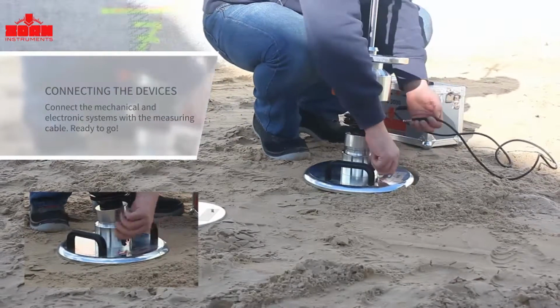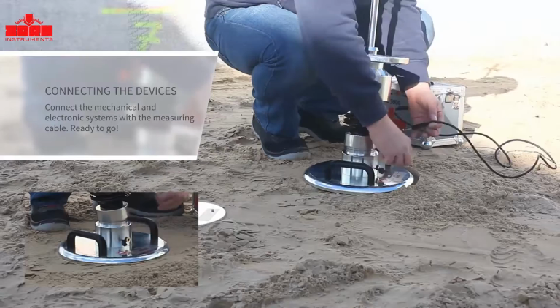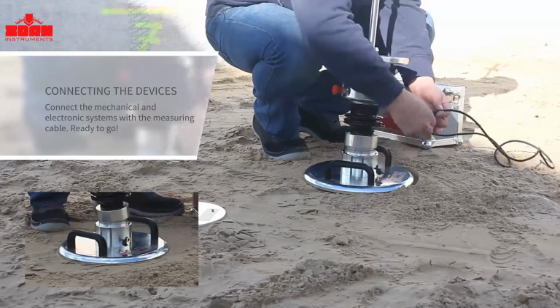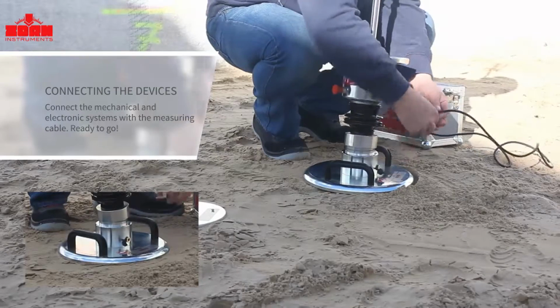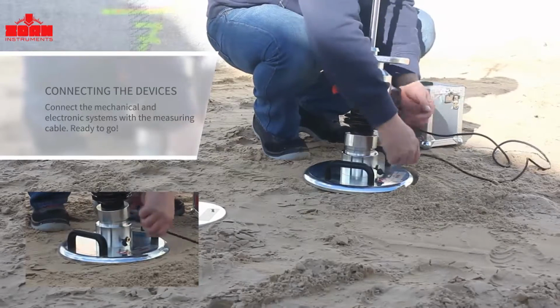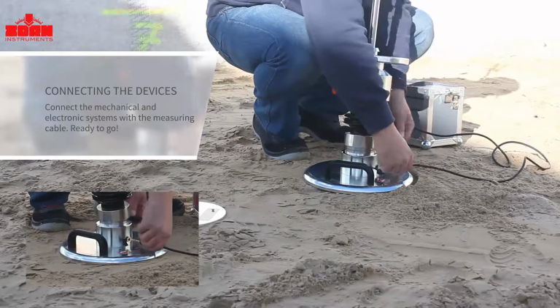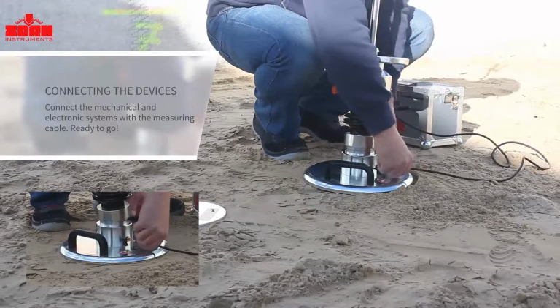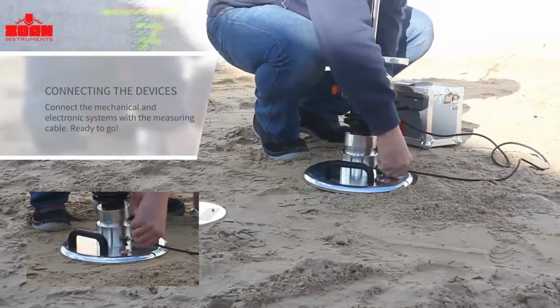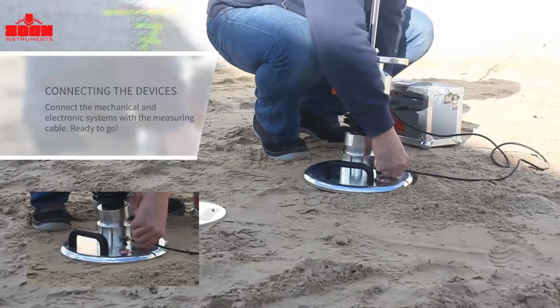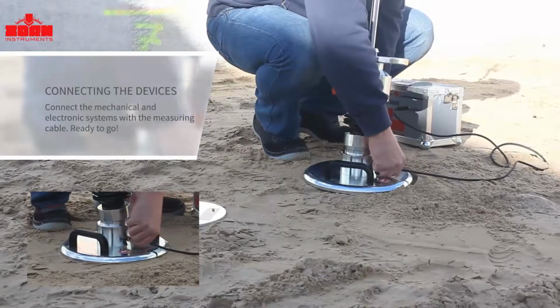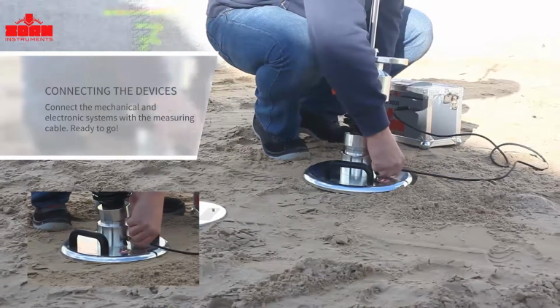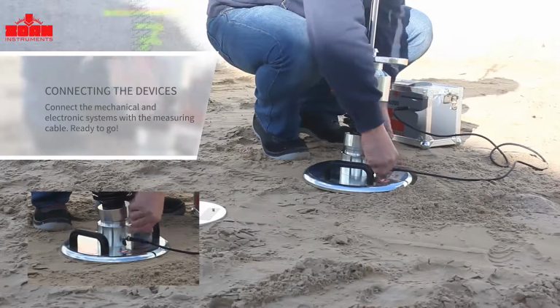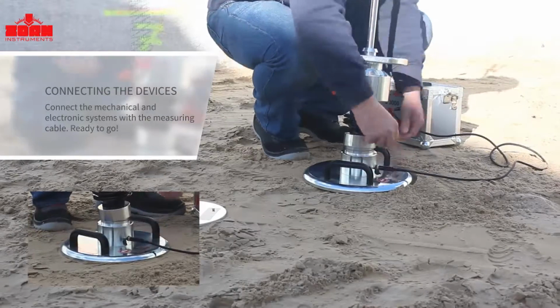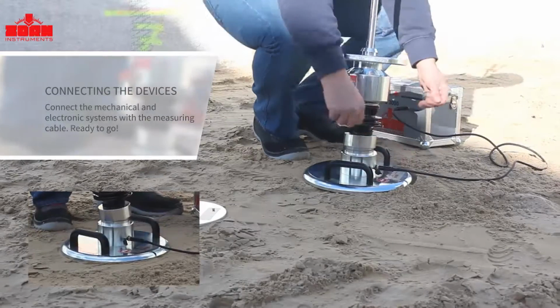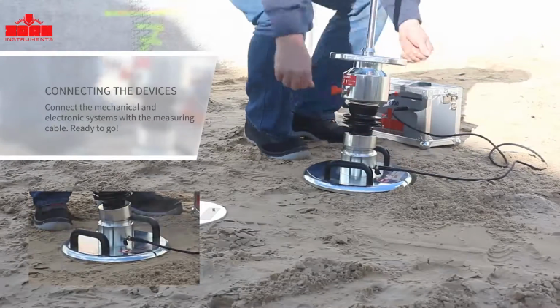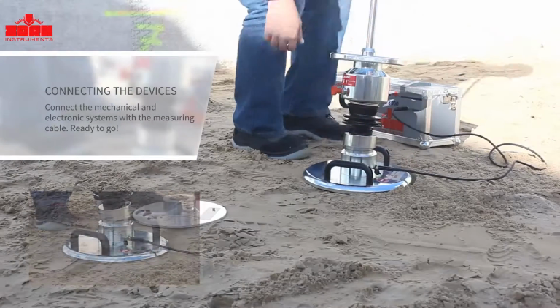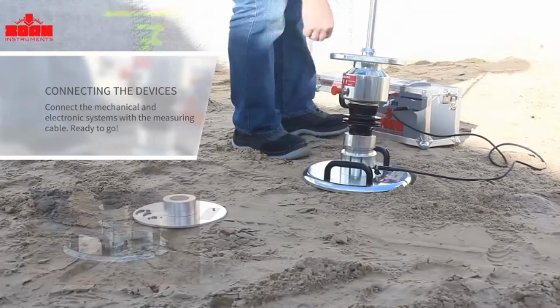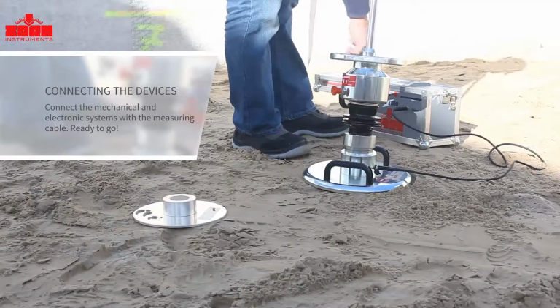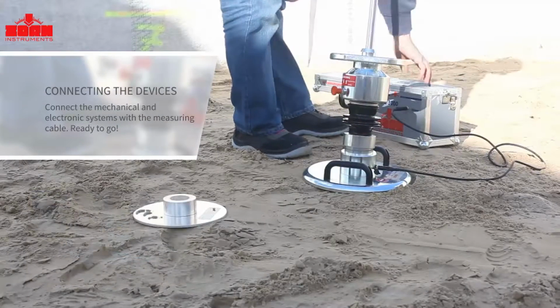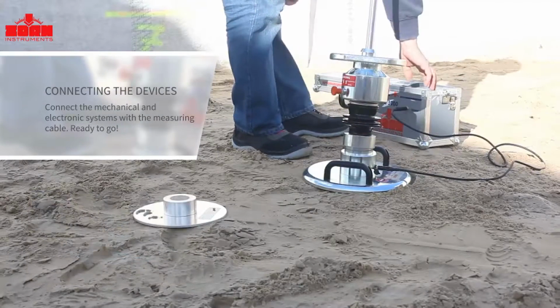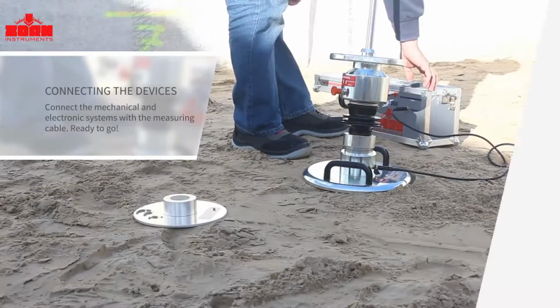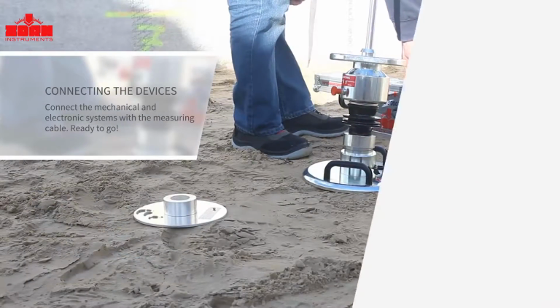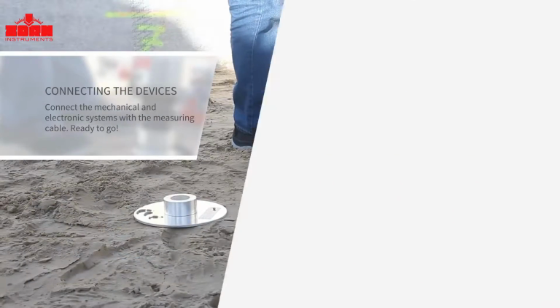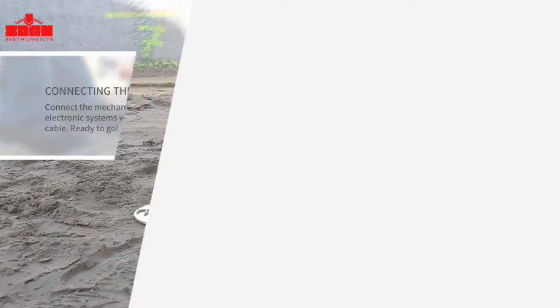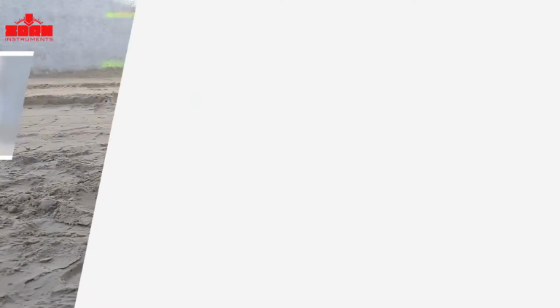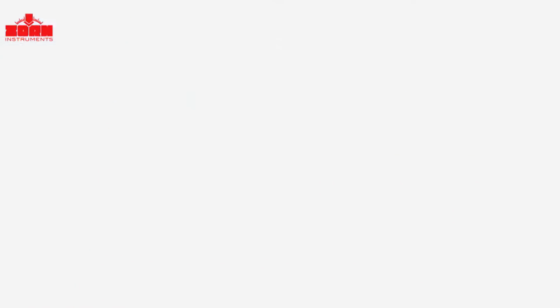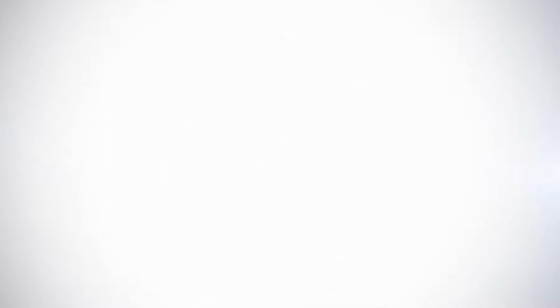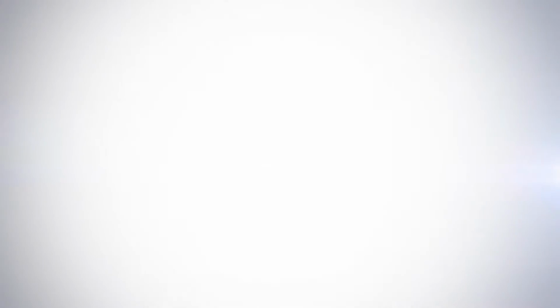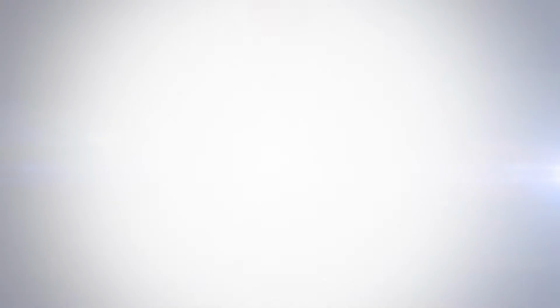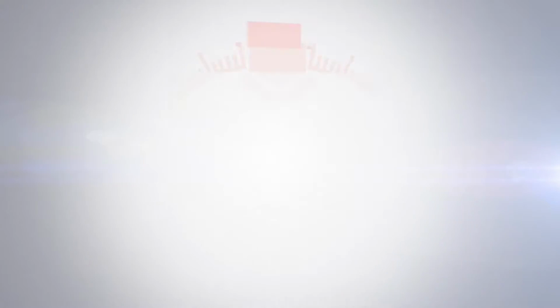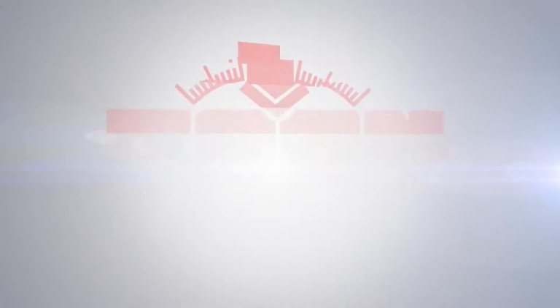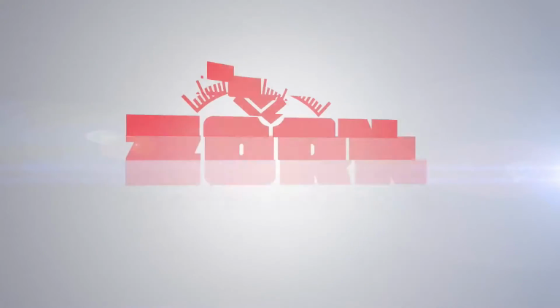Done! The Zorn ZFG Lightweight Deflectometer is now ready for use.